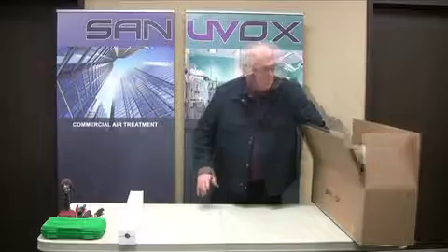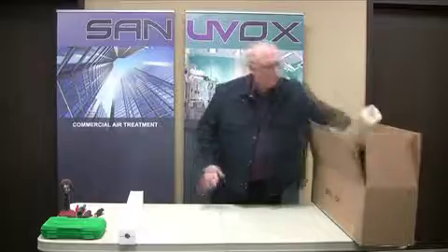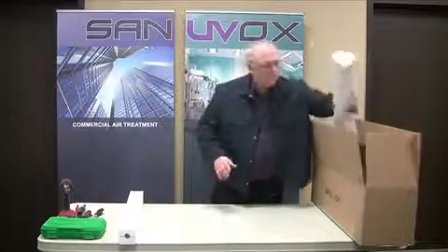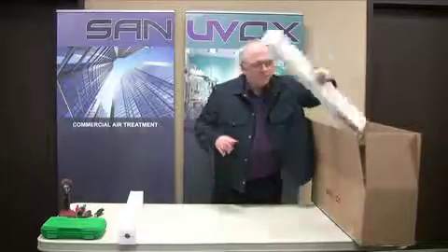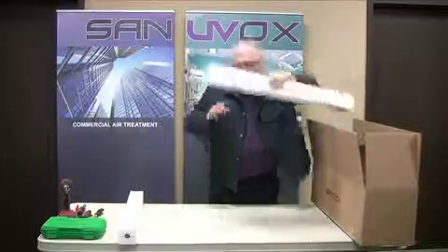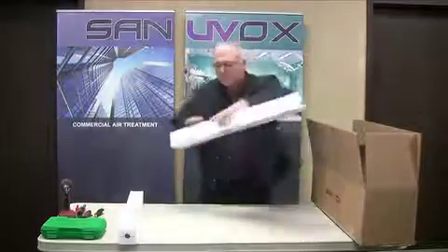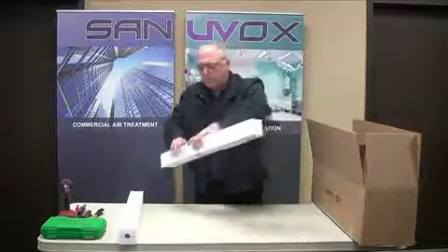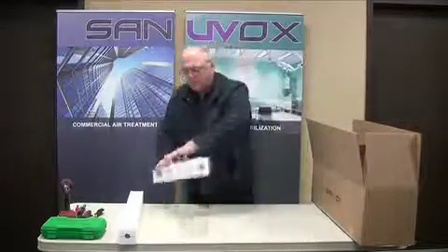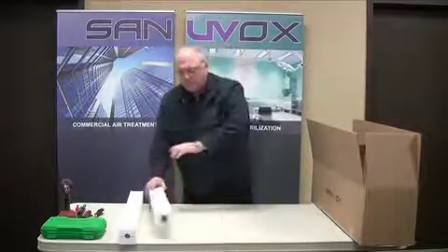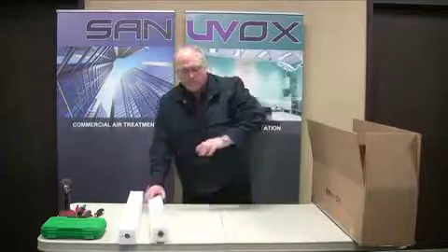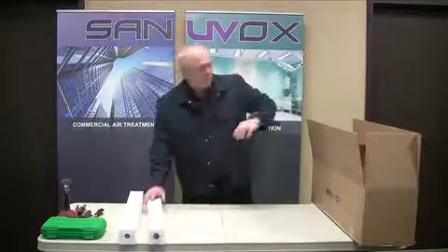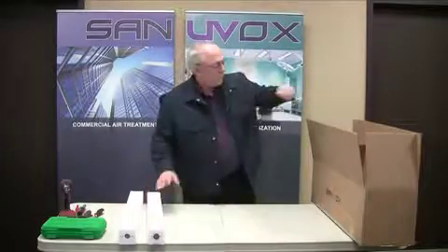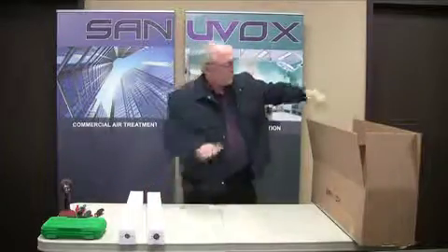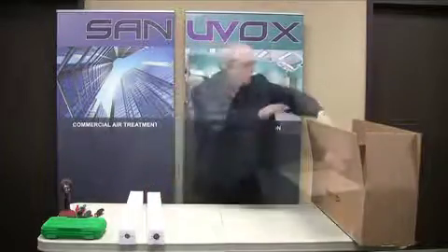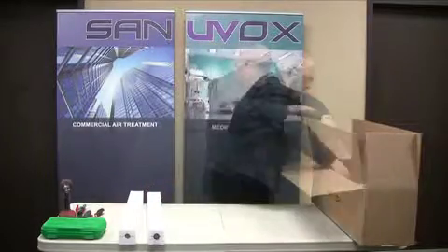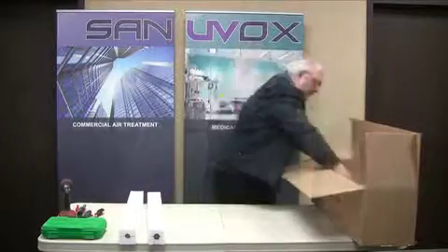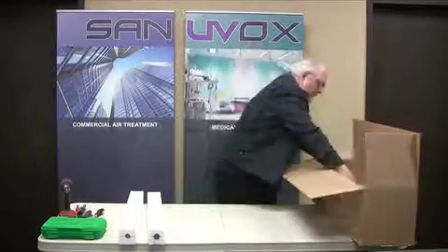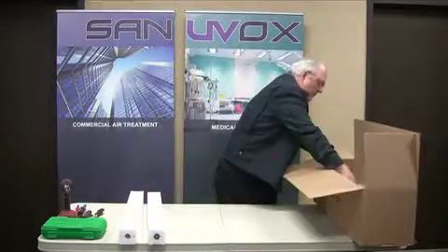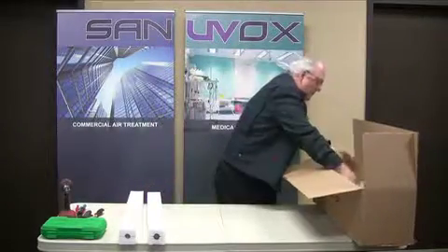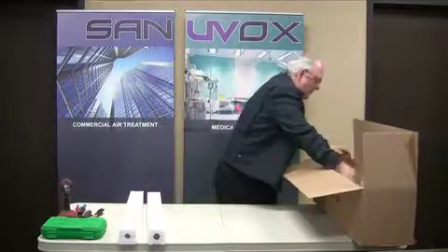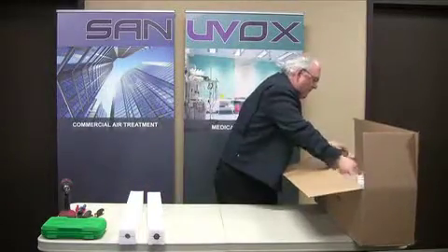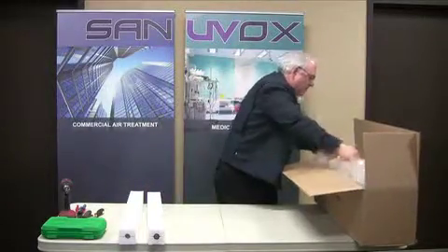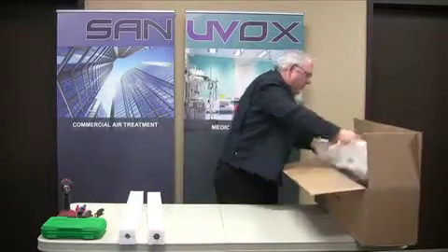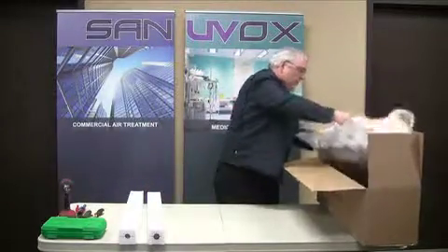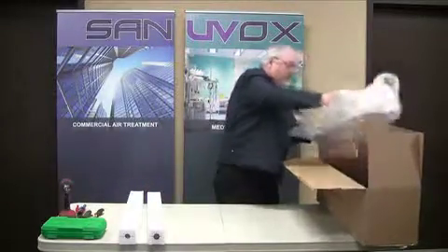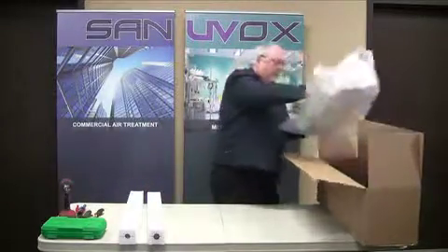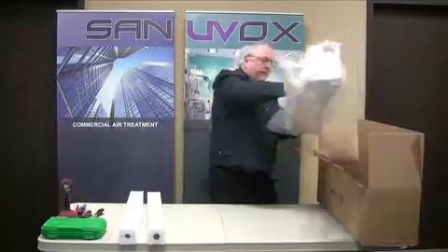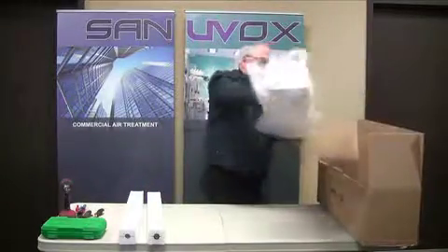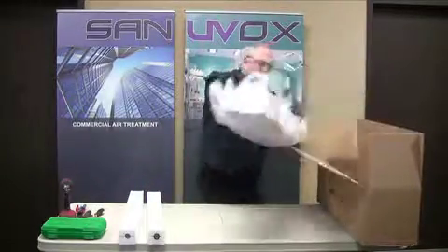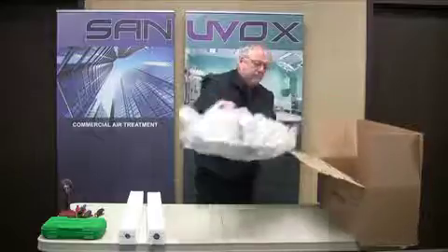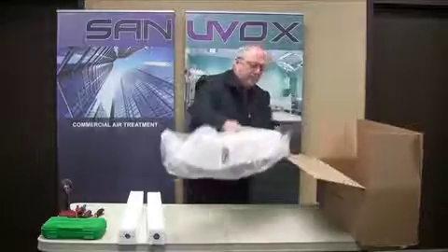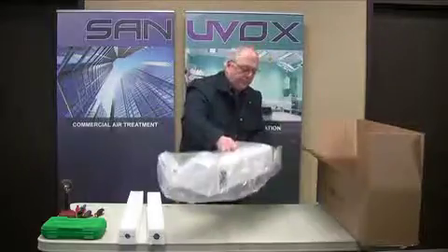Remove all components from the box. Inside you will find two lamps and one unit.